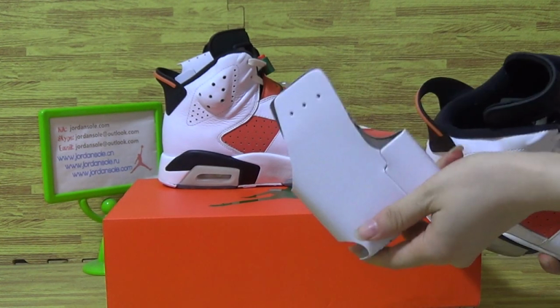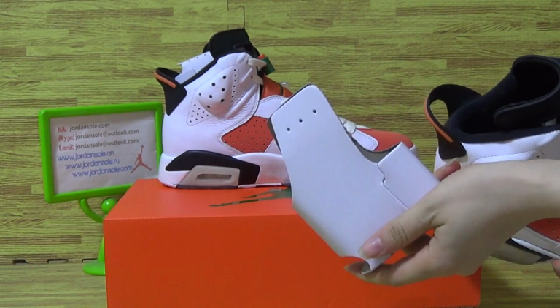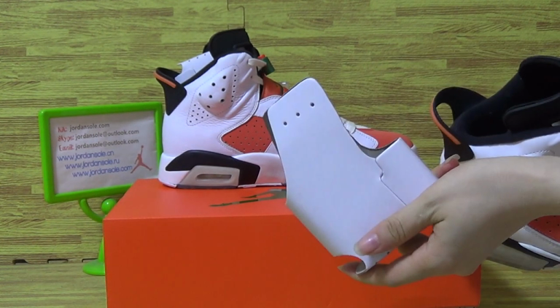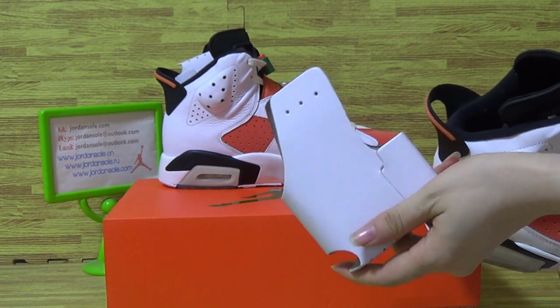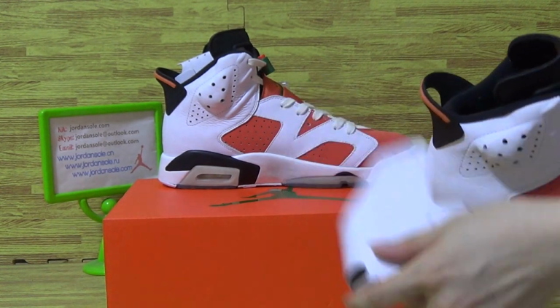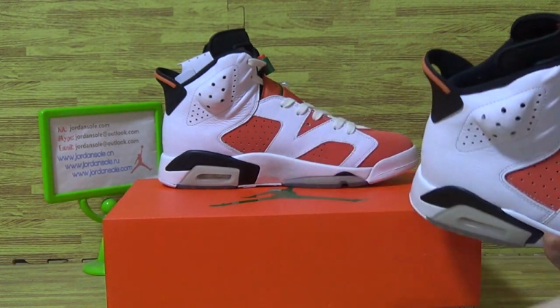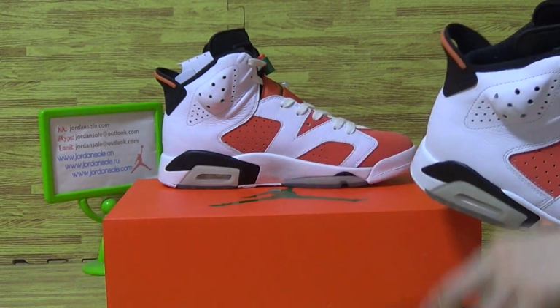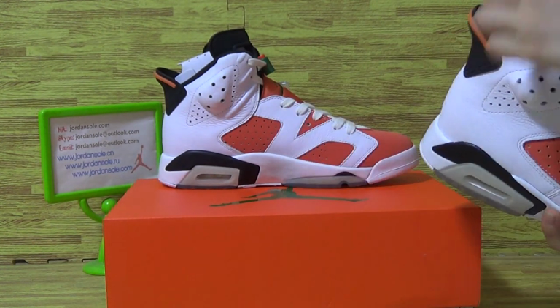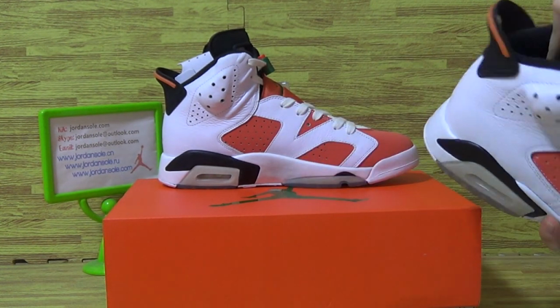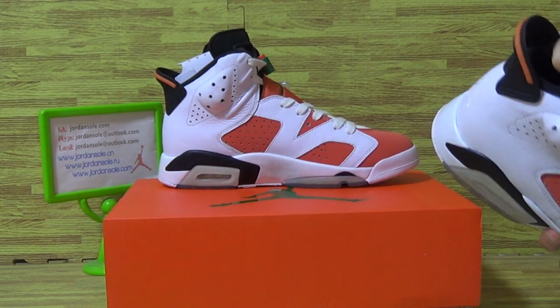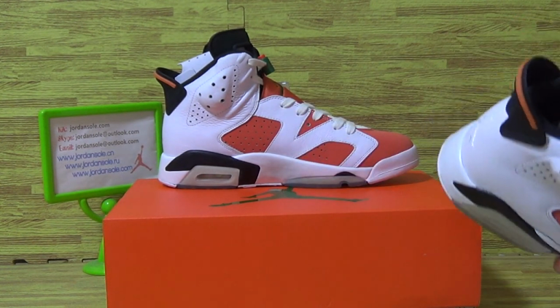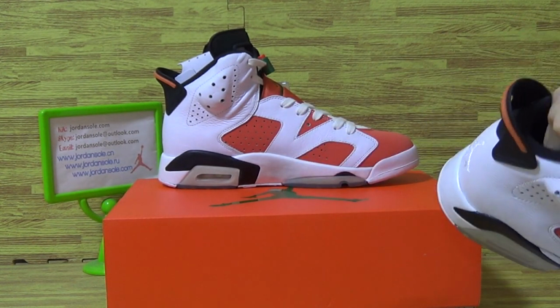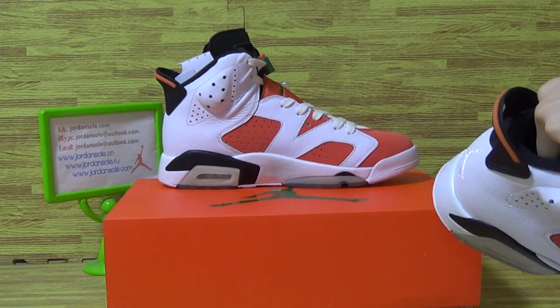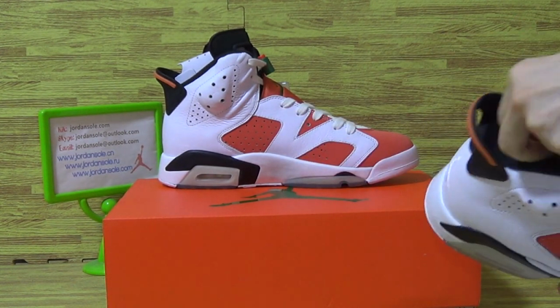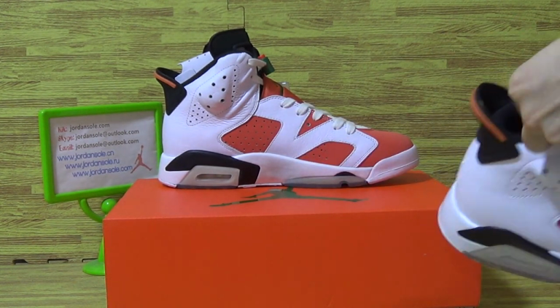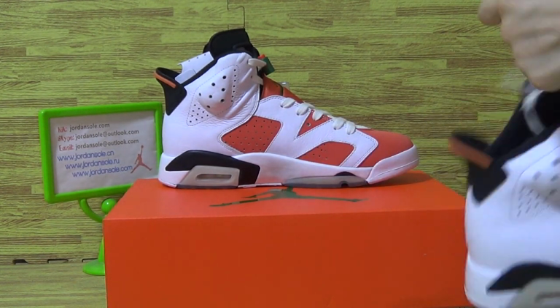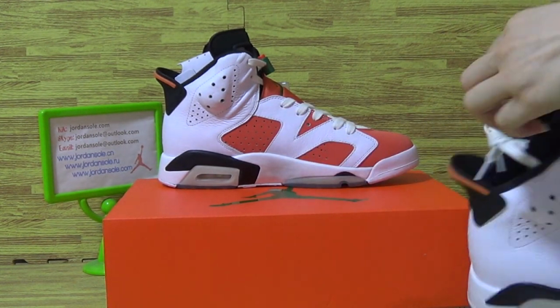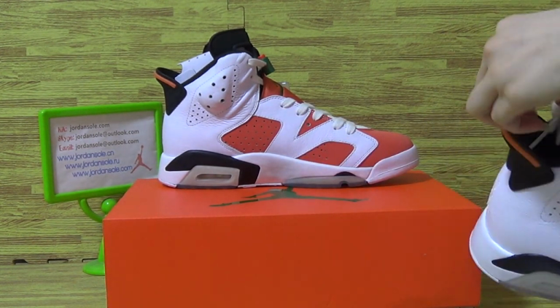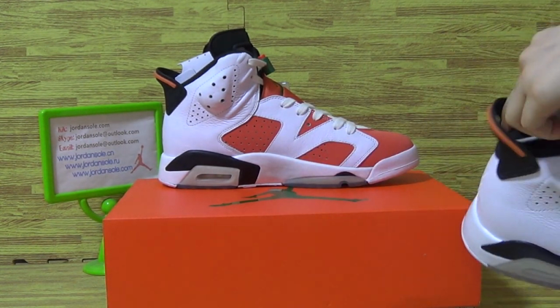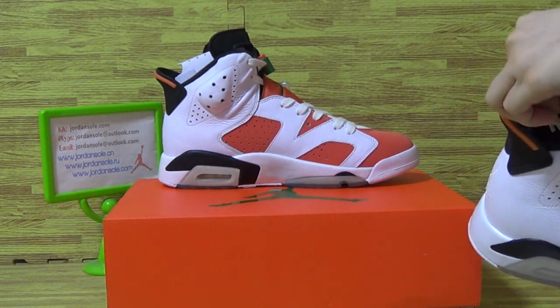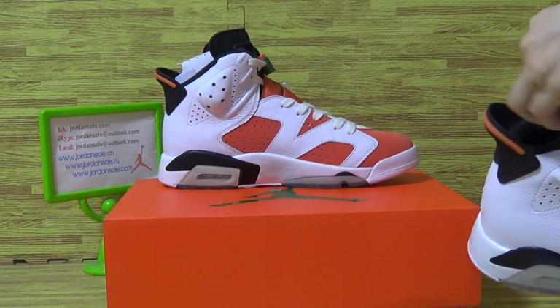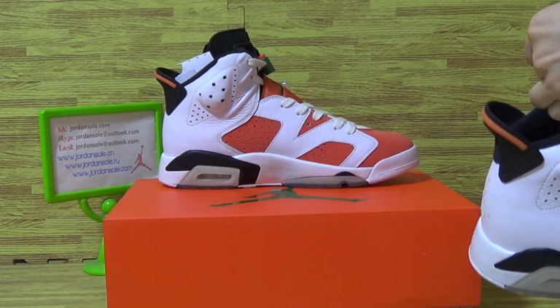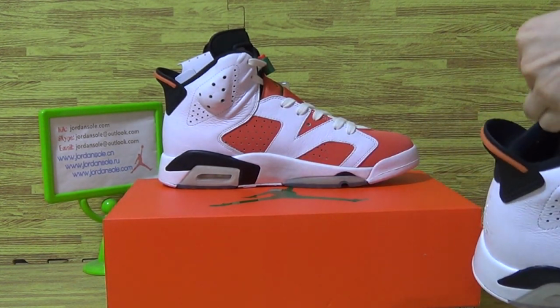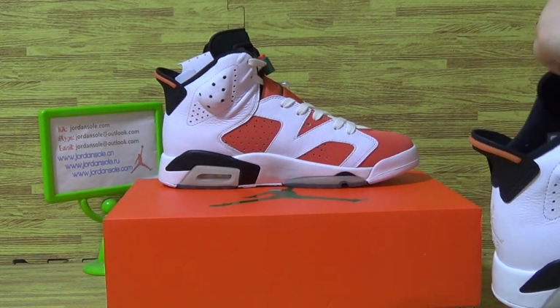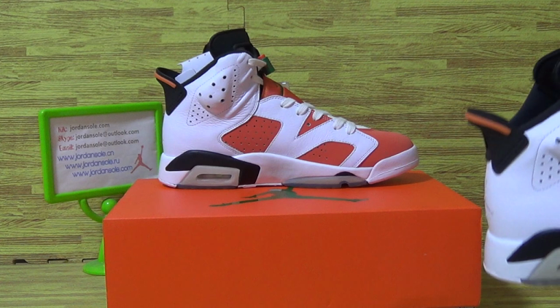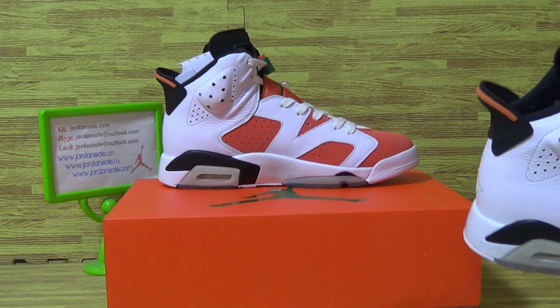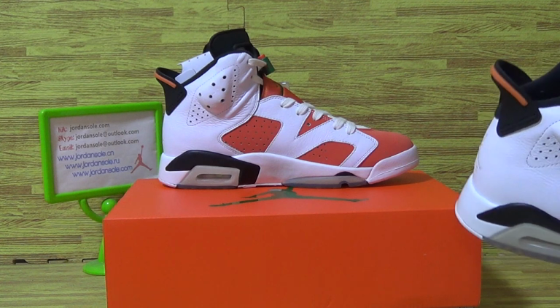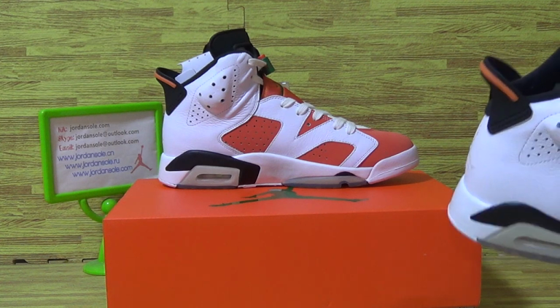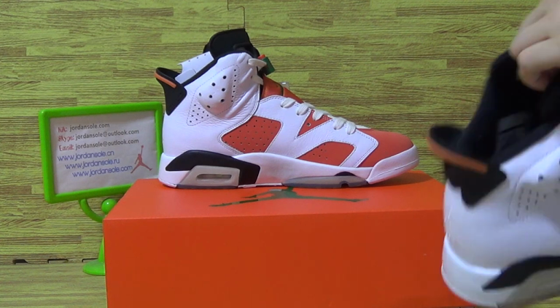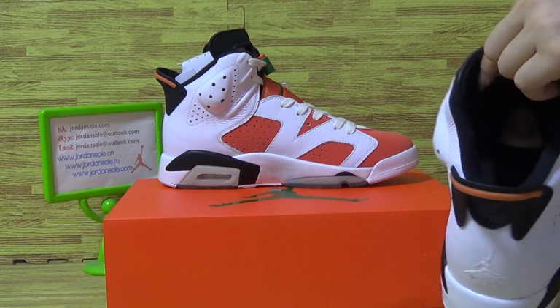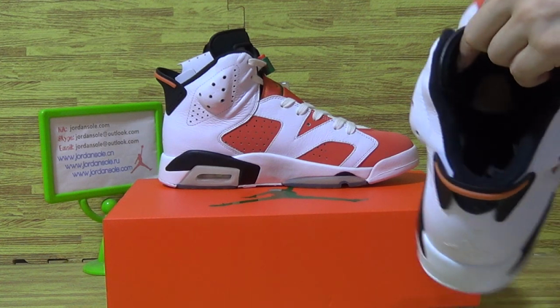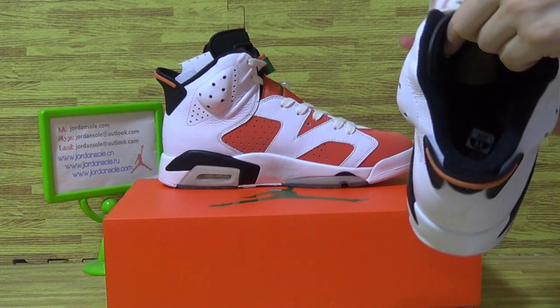Printed into the top box on the tongue with Jordan, and comes with a shoe lace lock. Also comes with paper, and let's have a look at this insole insert.